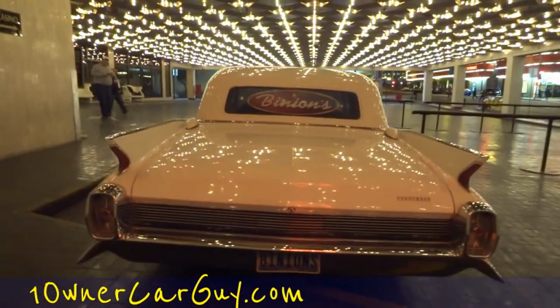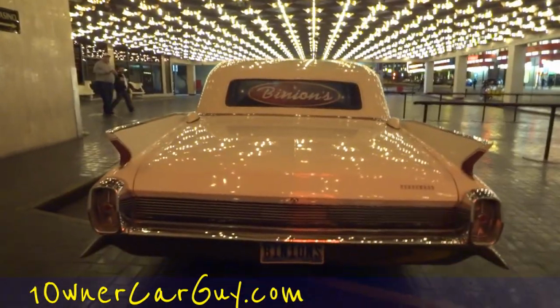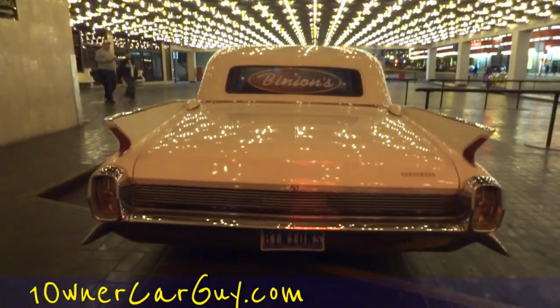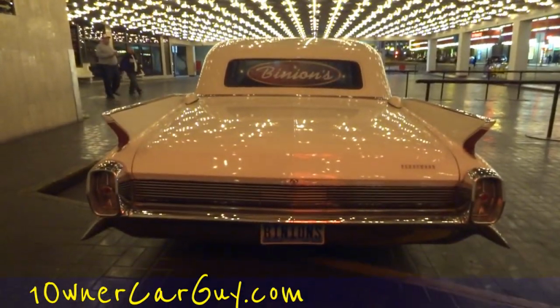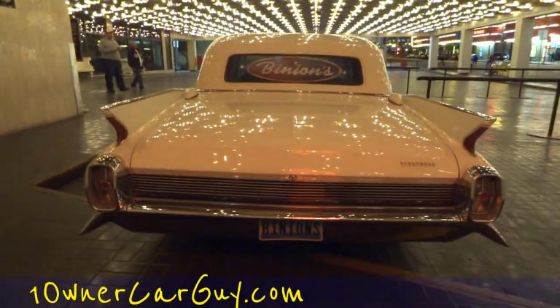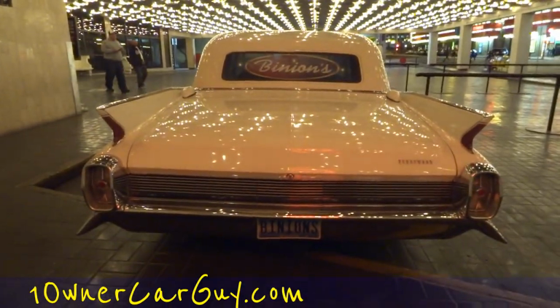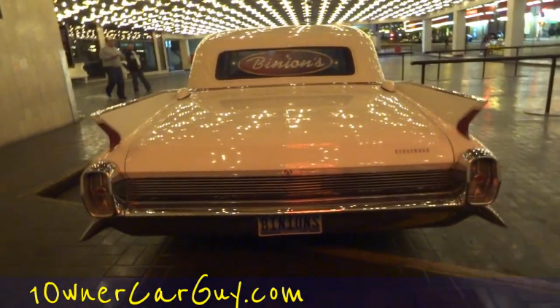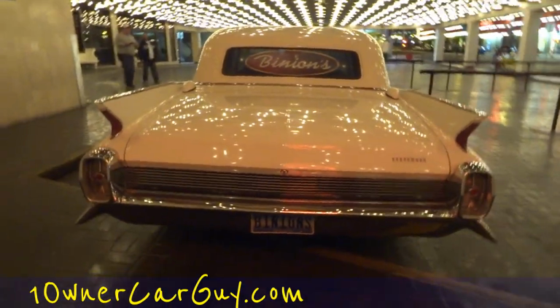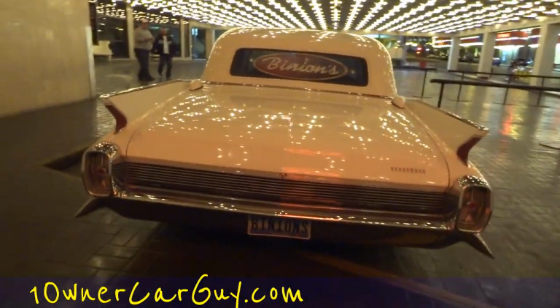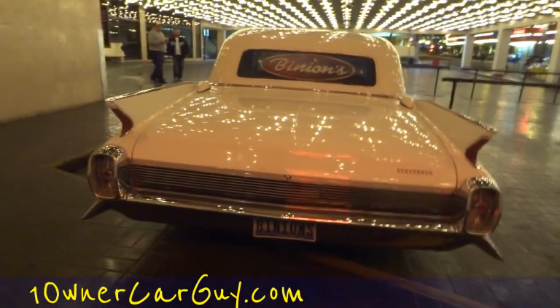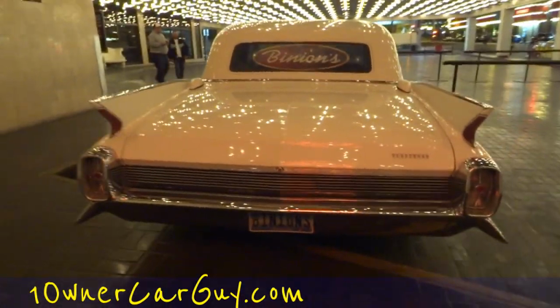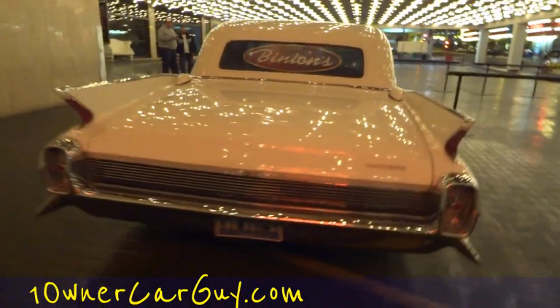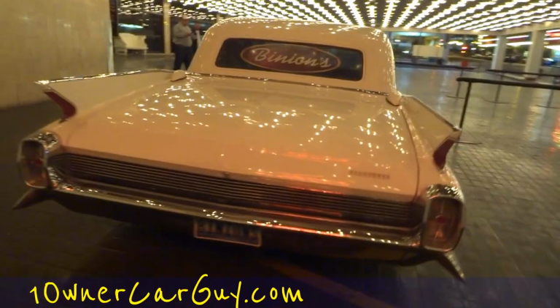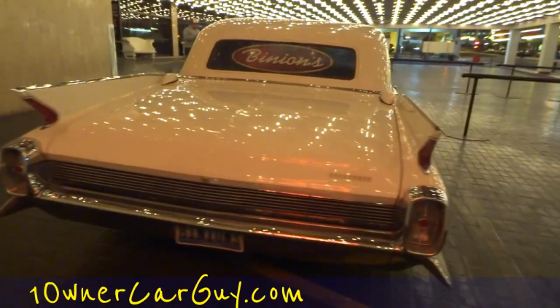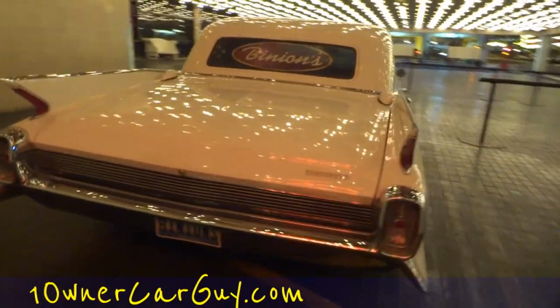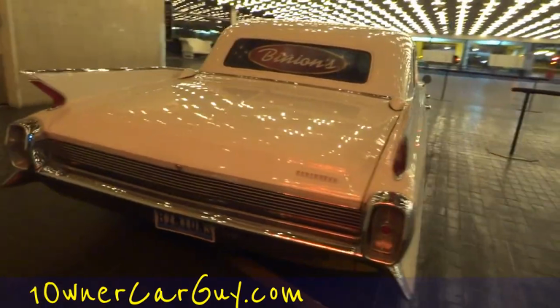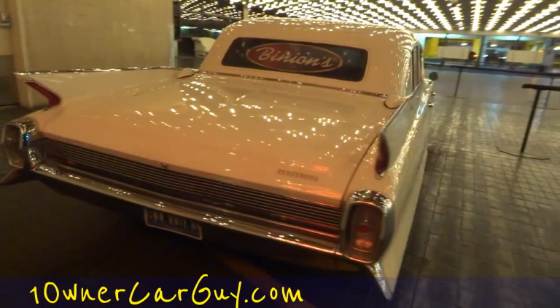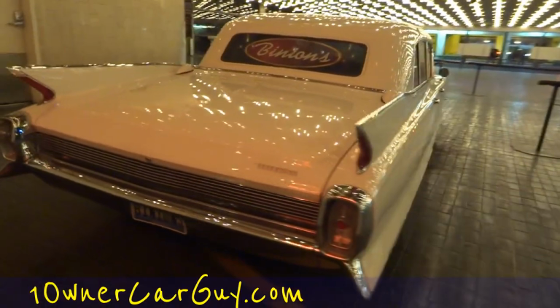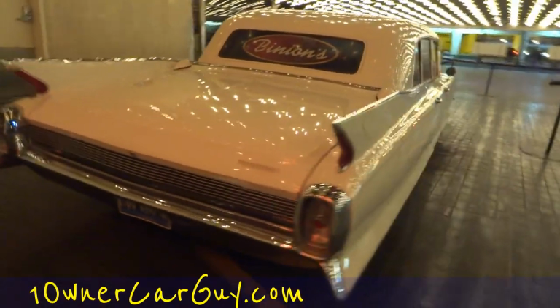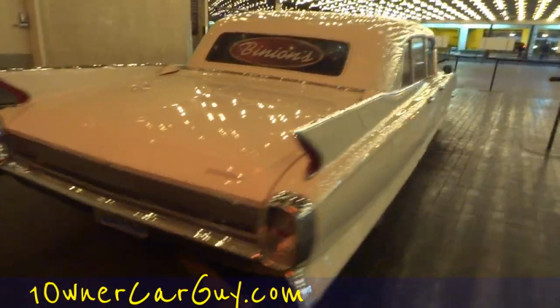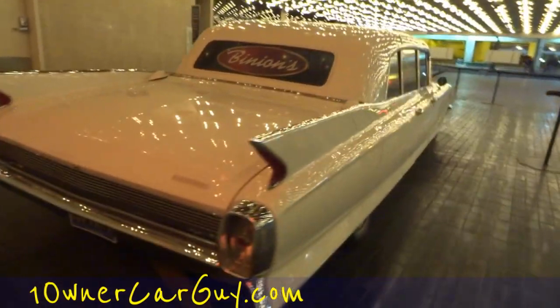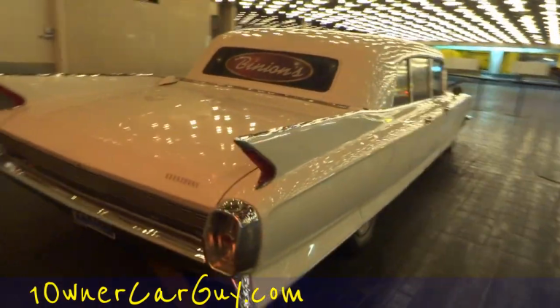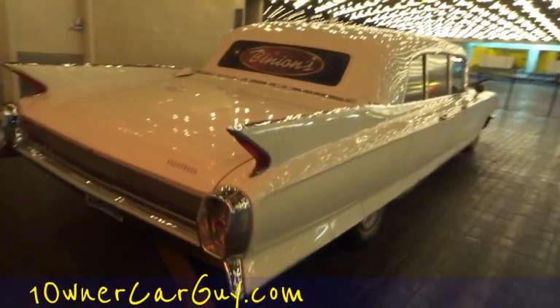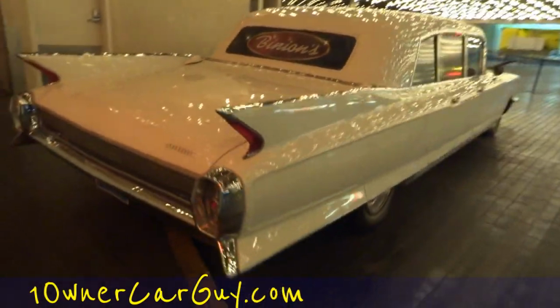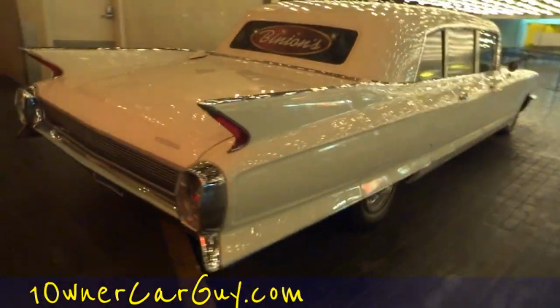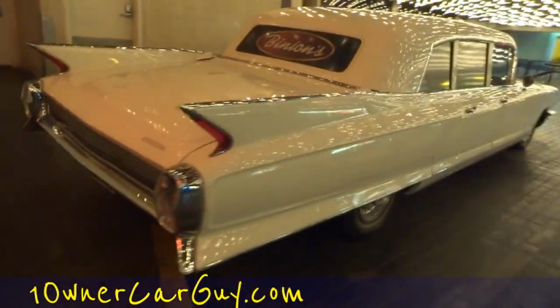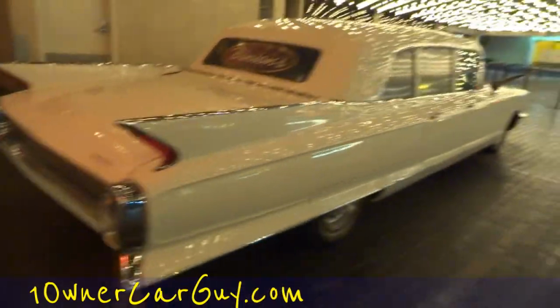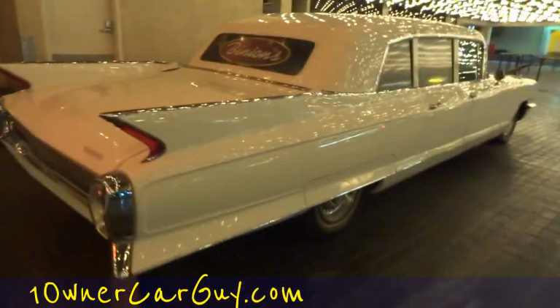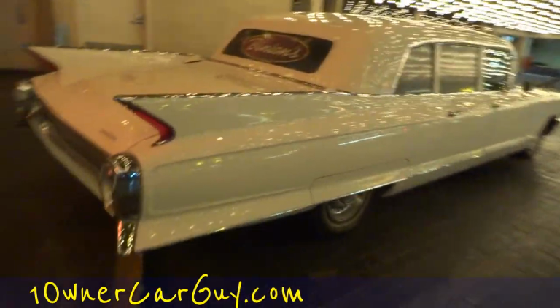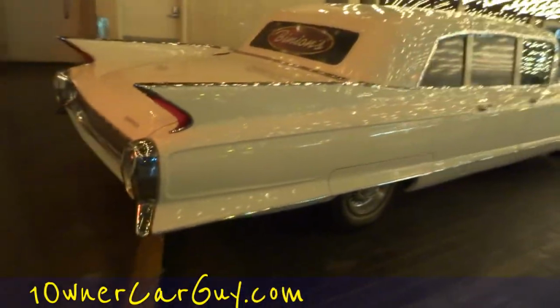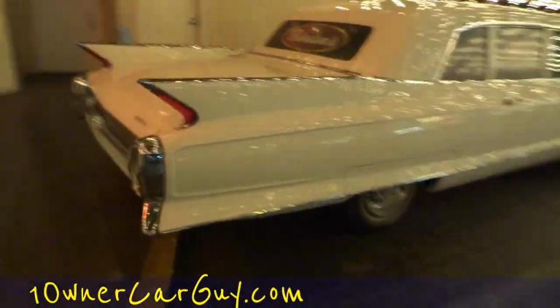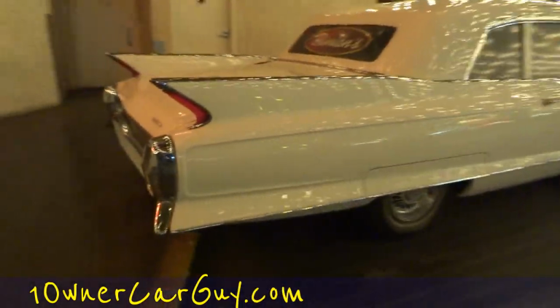And it is a Fleetwood Limo. Now, that is a rare car — not just a Coupe de Ville or something like that. This is a Limo.